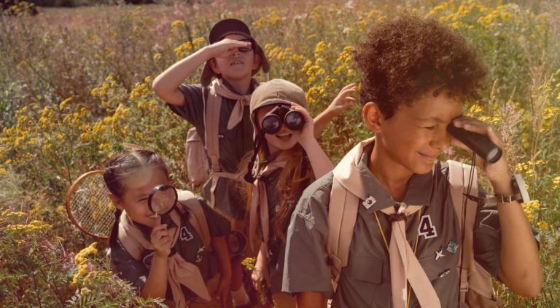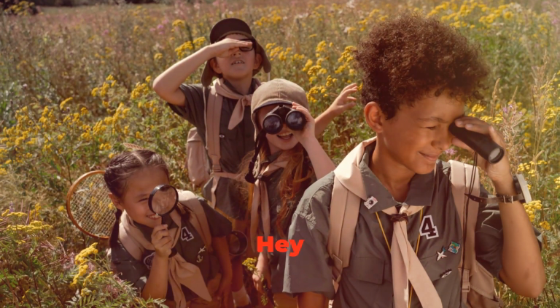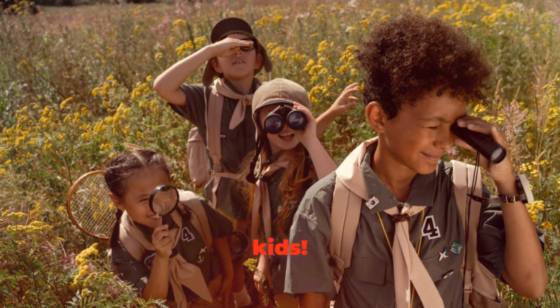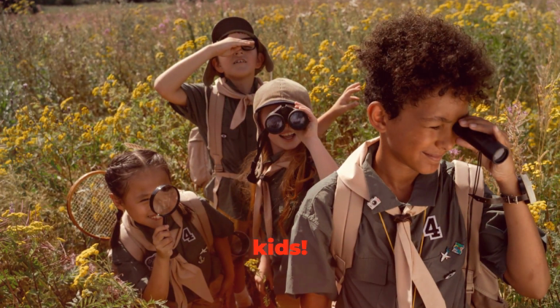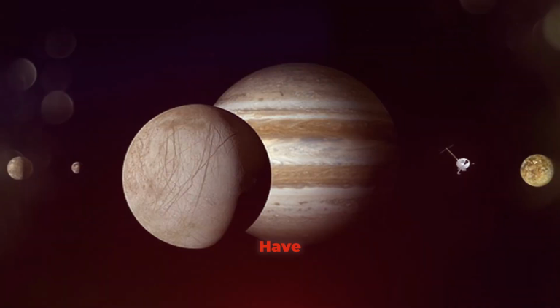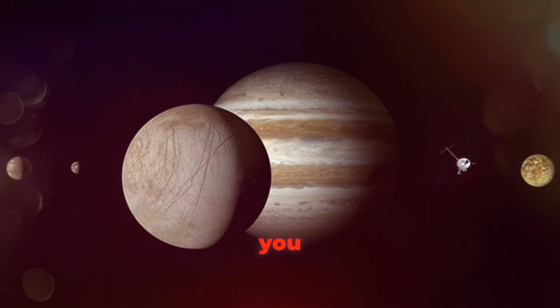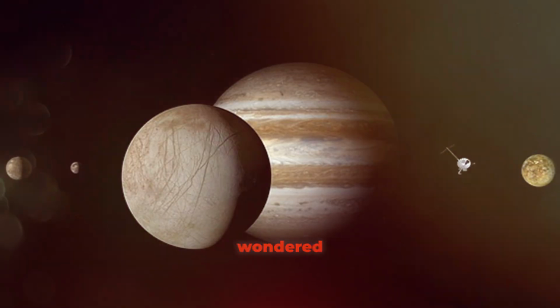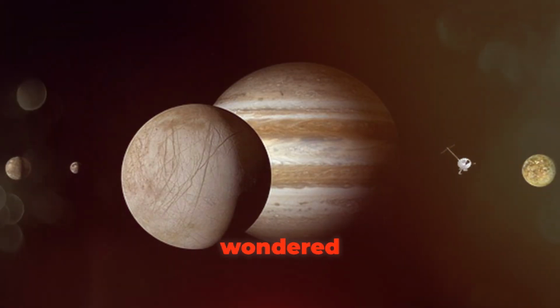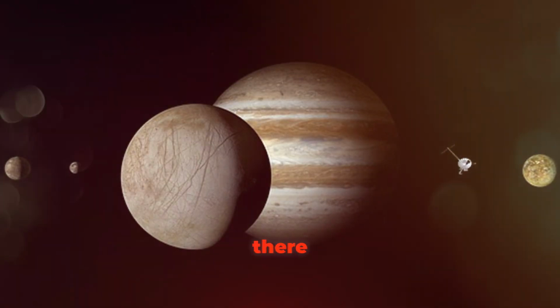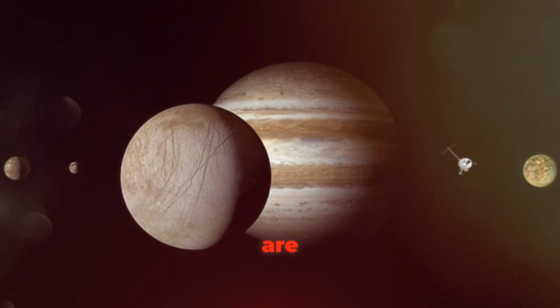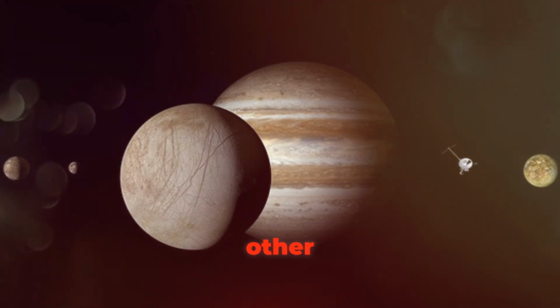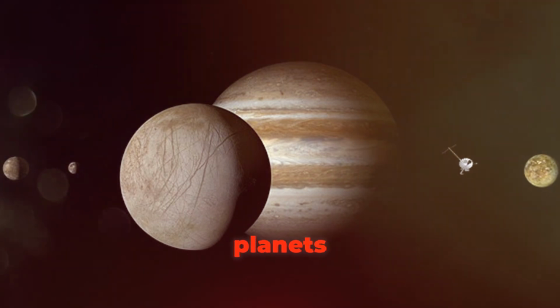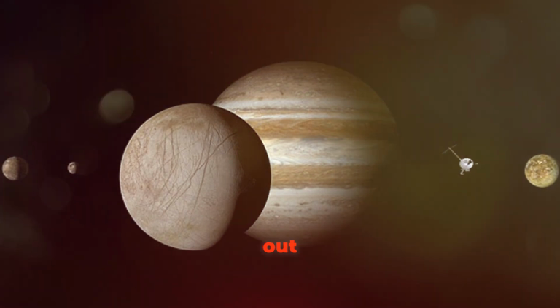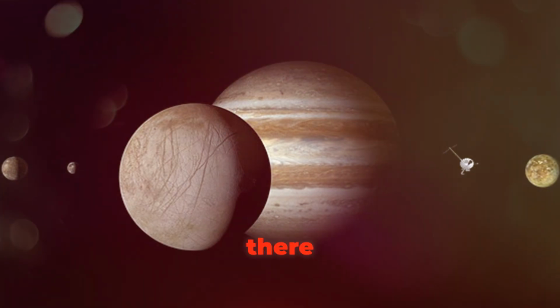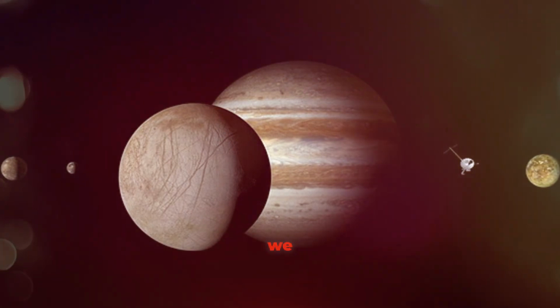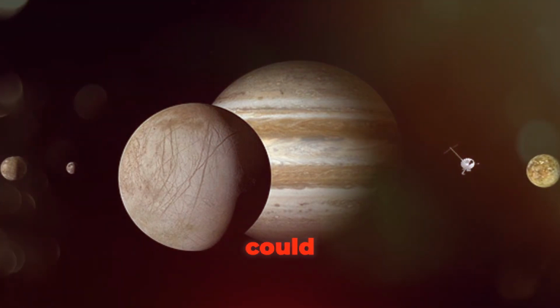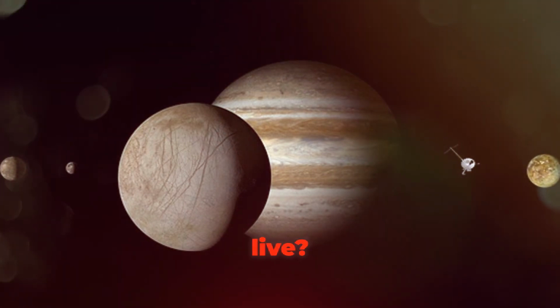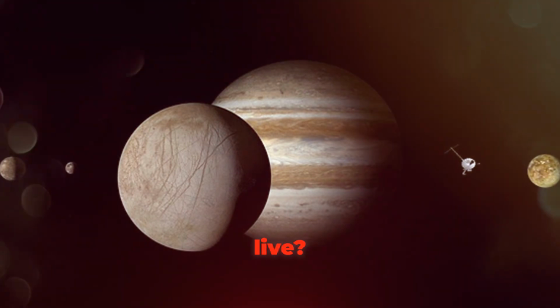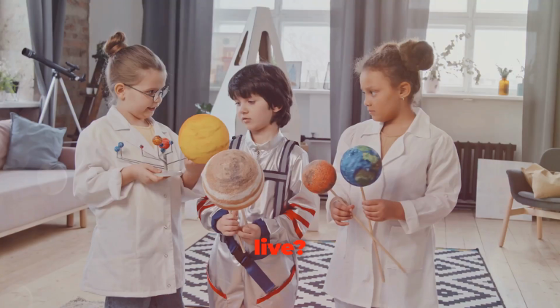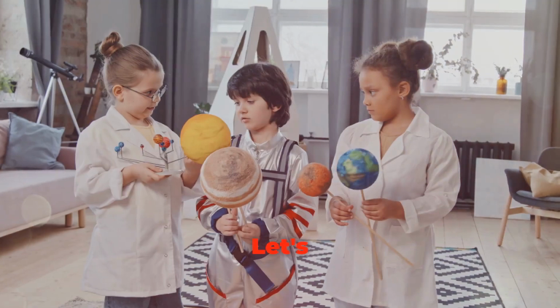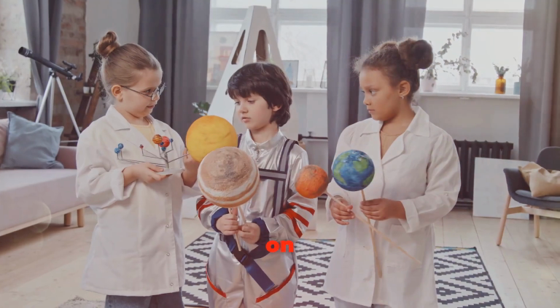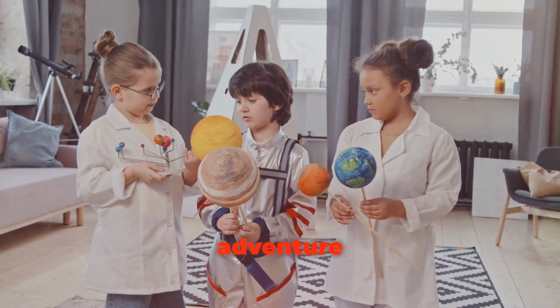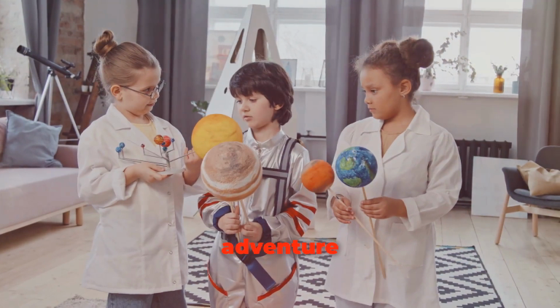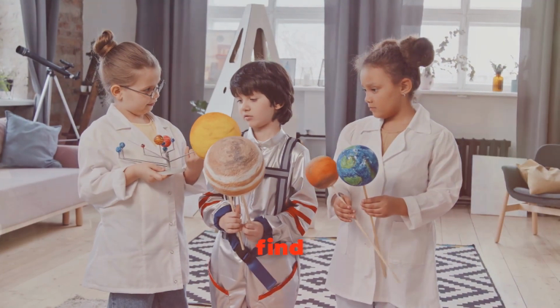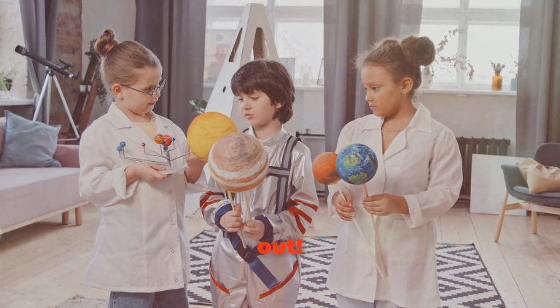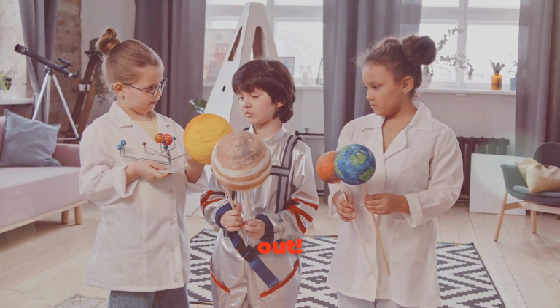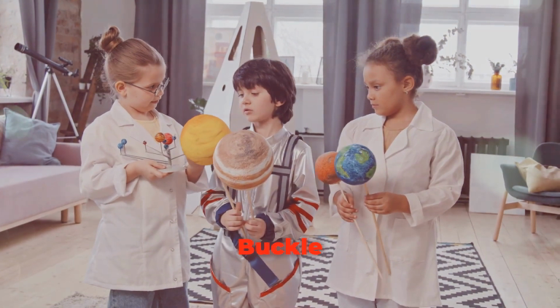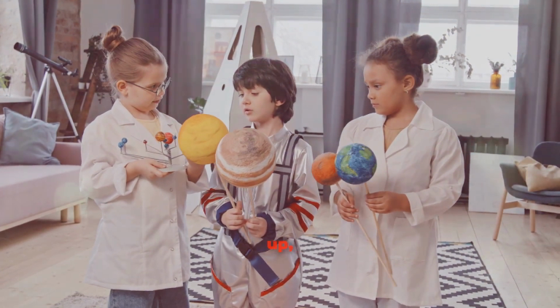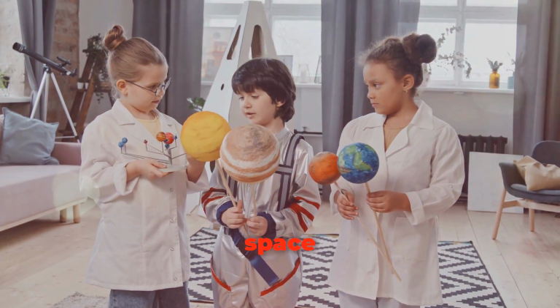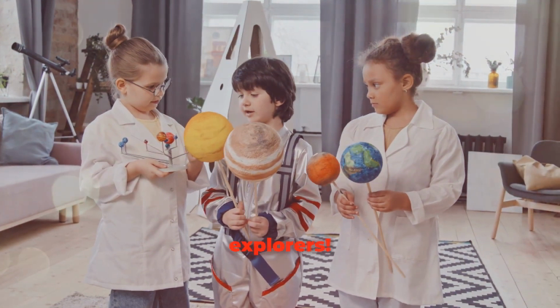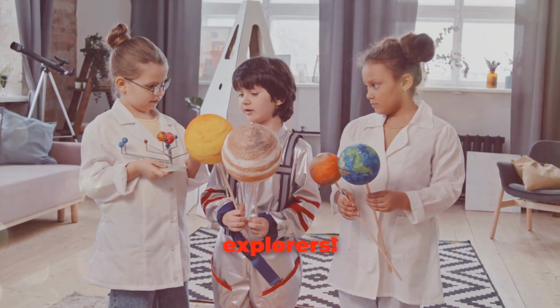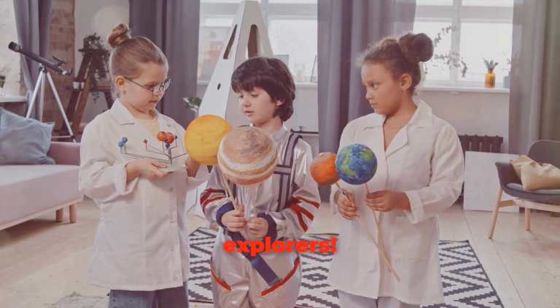Hey kids, have you ever wondered if there are other planets out there where we could live? Let's go on an adventure to find out. Buckle up, space explorers!